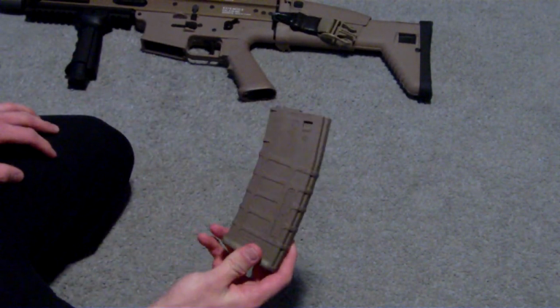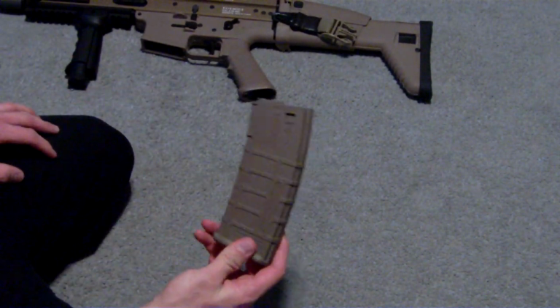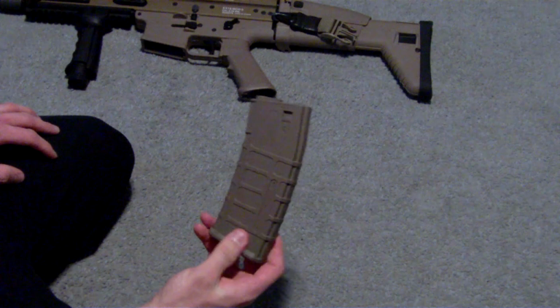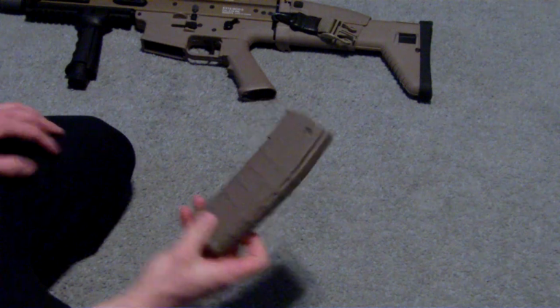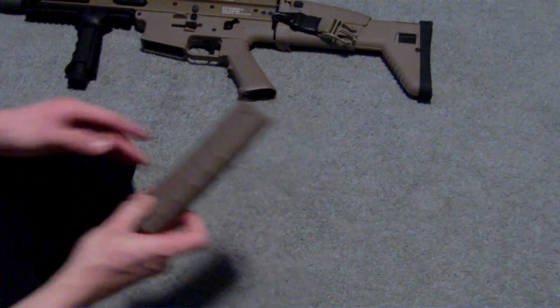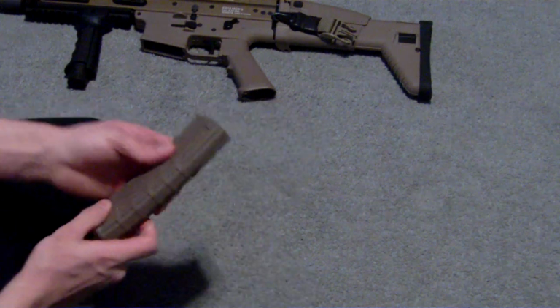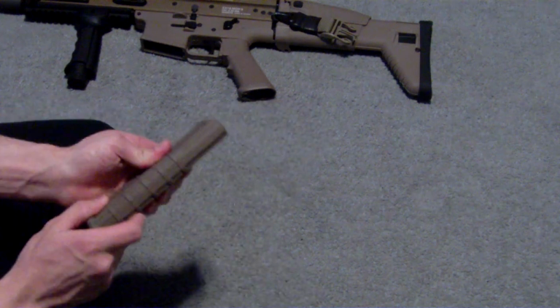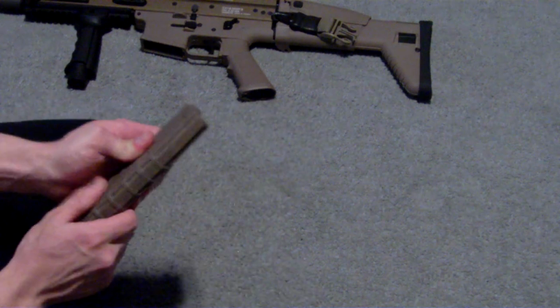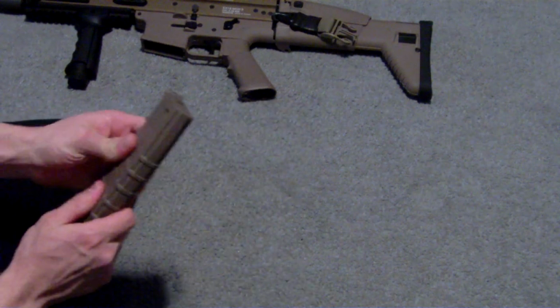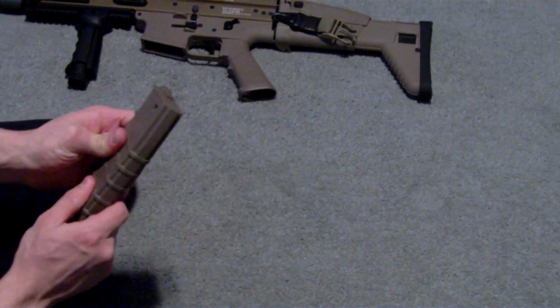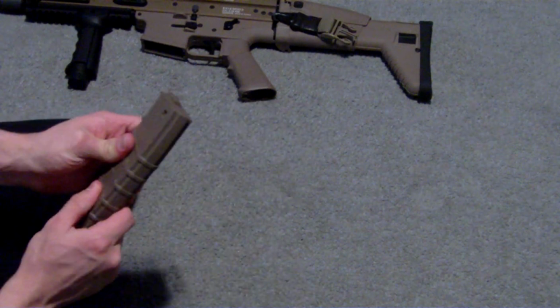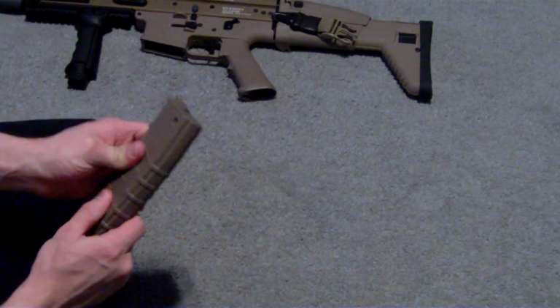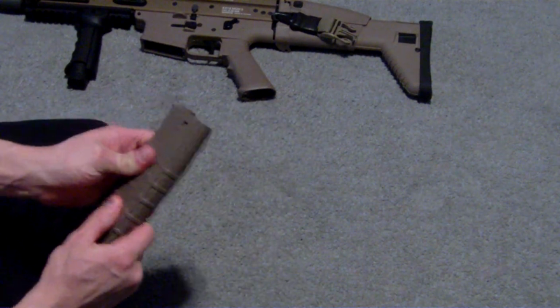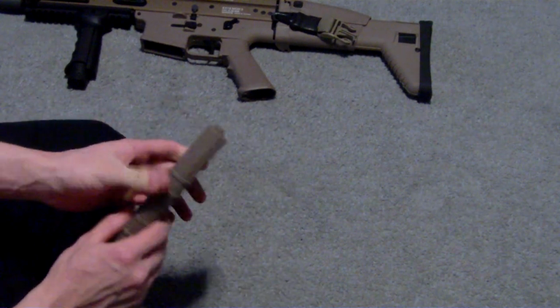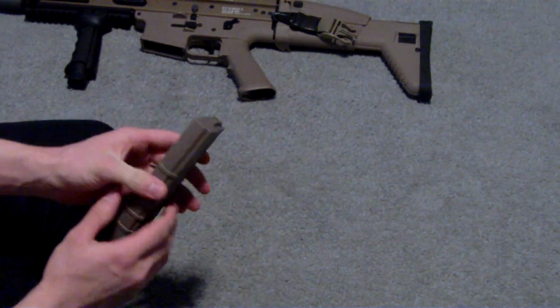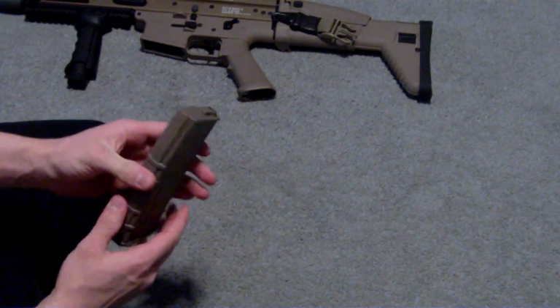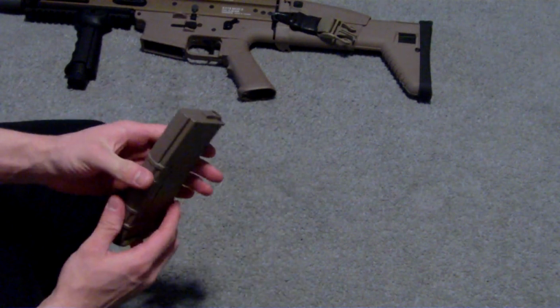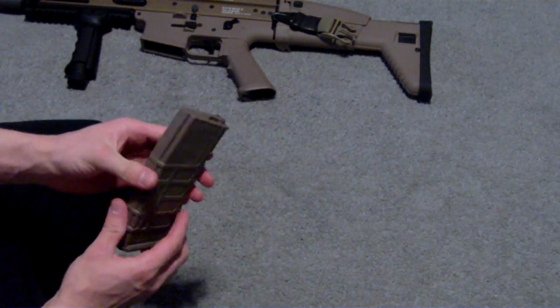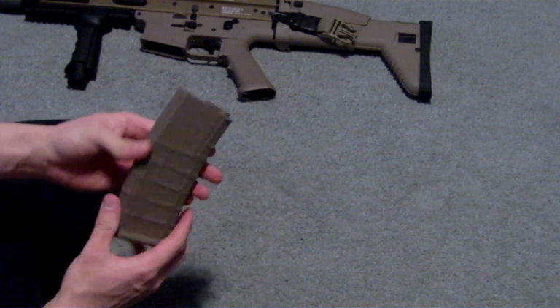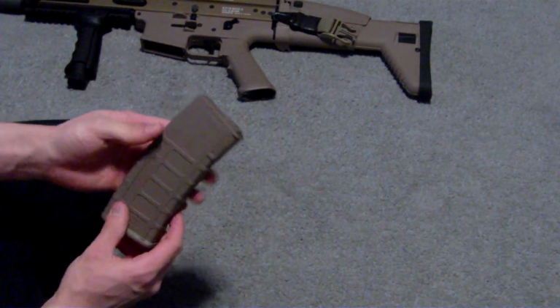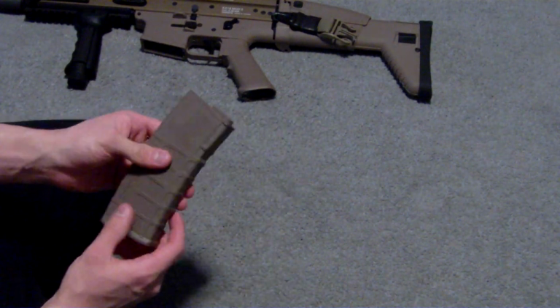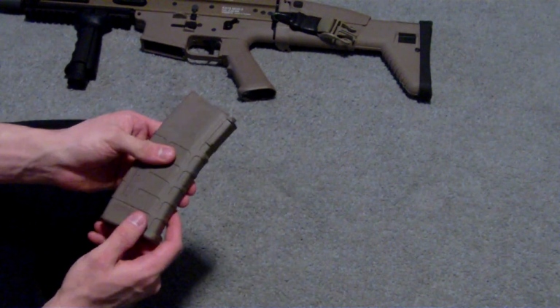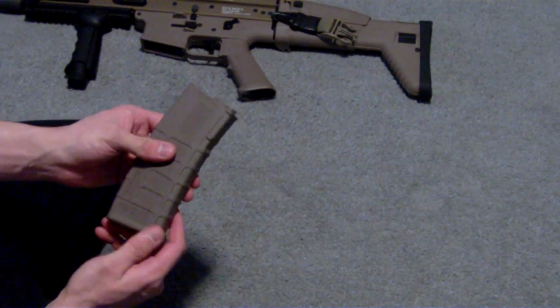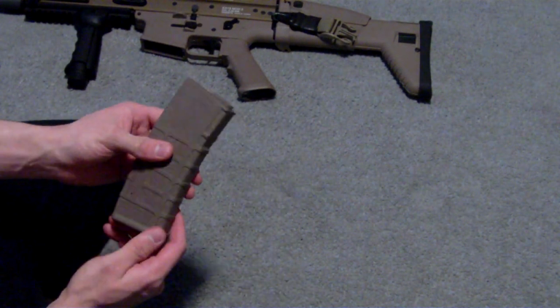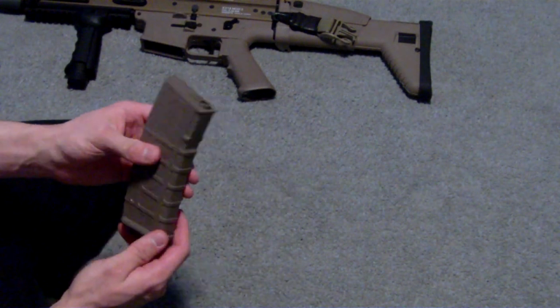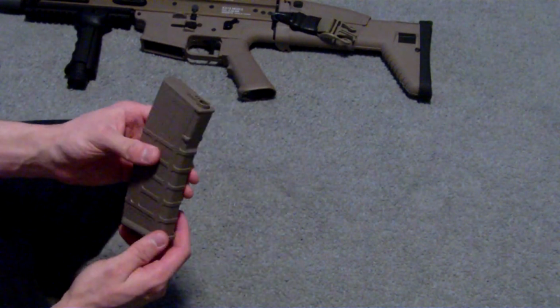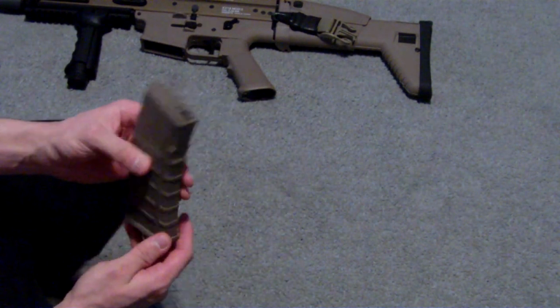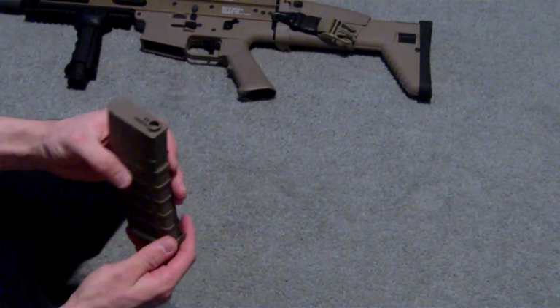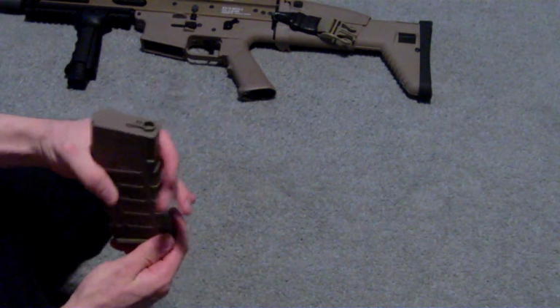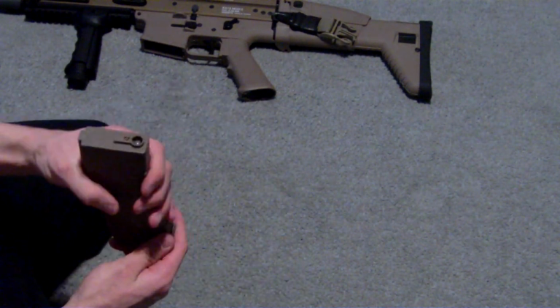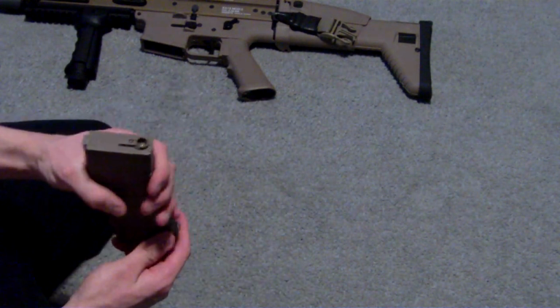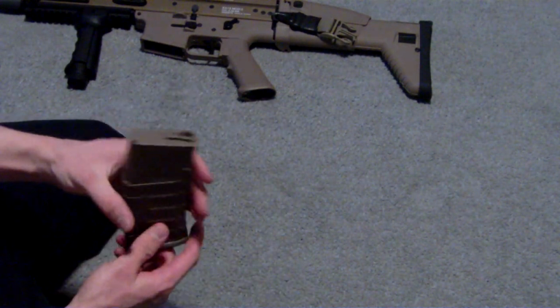Good texture and feel to it. Good solid build. I really like them a lot.